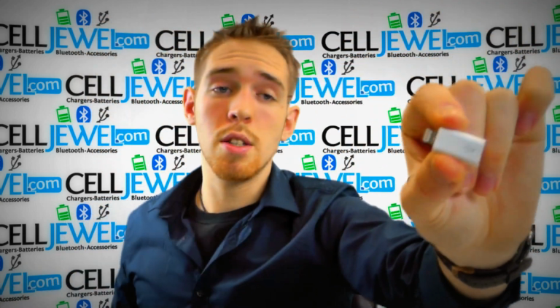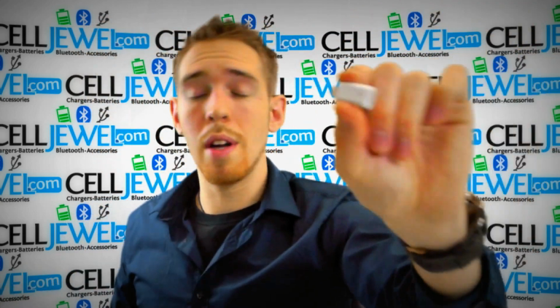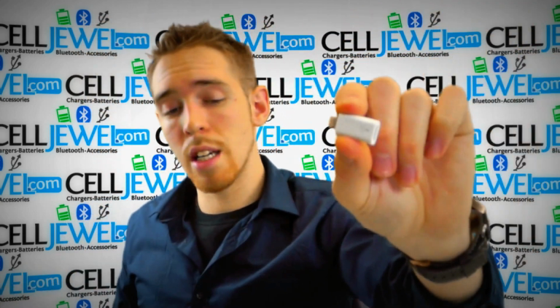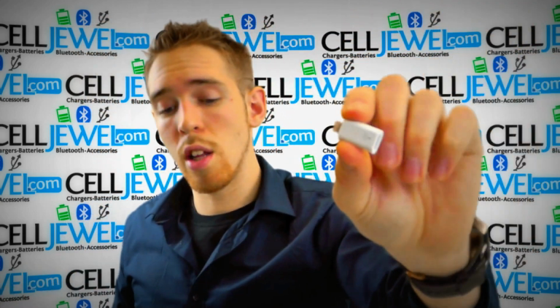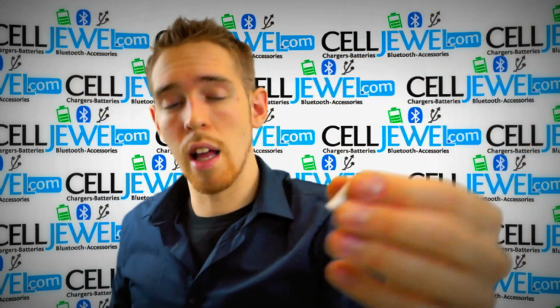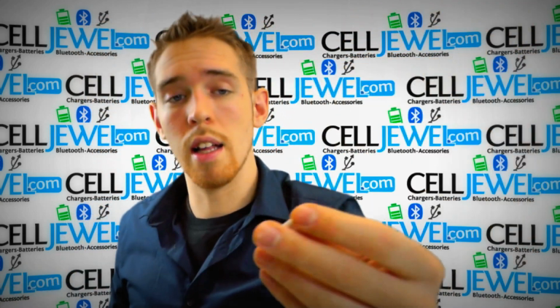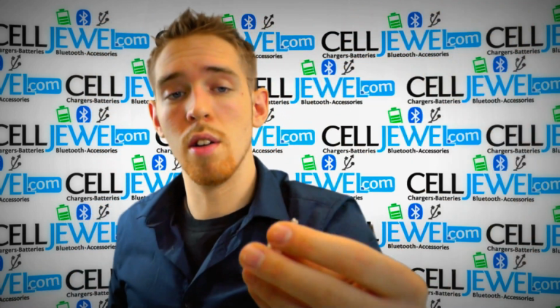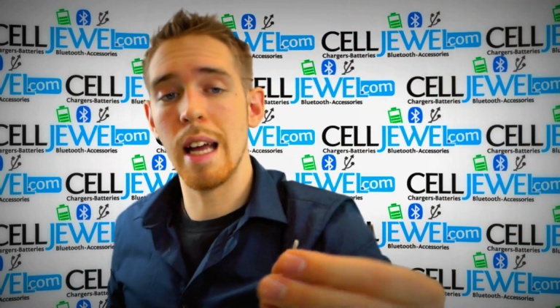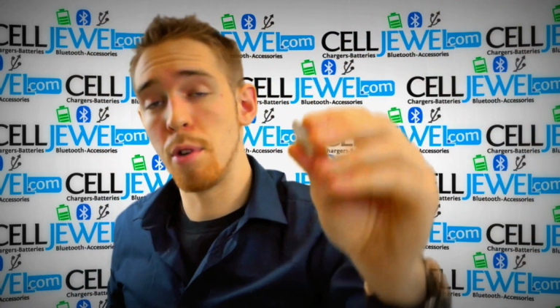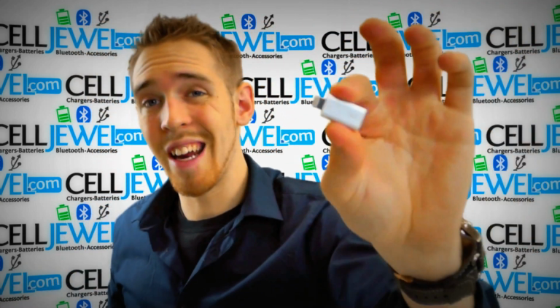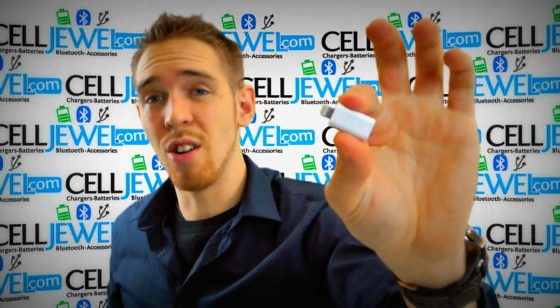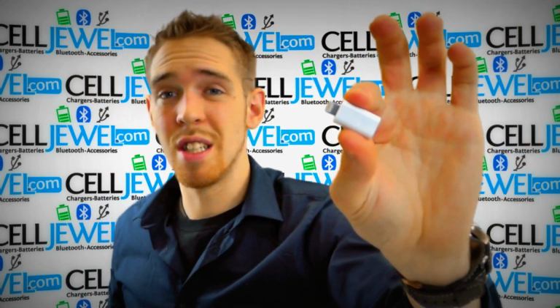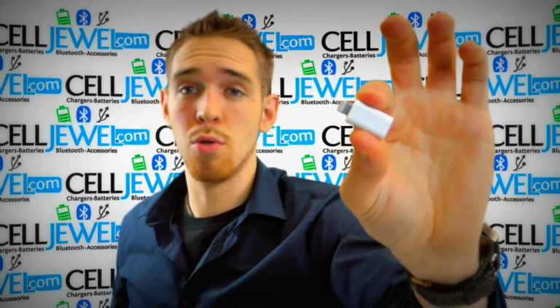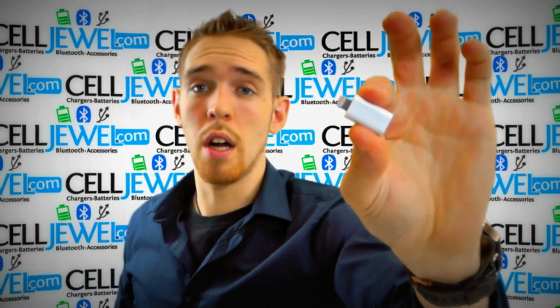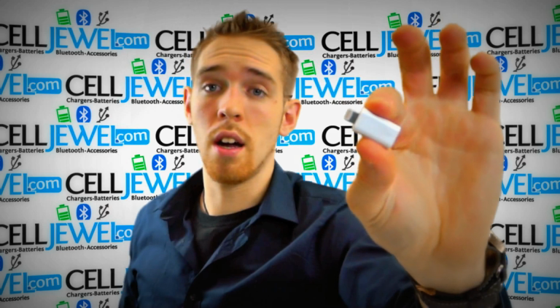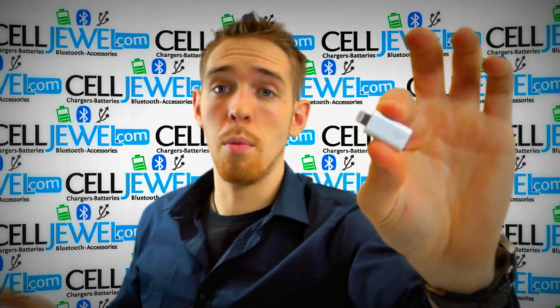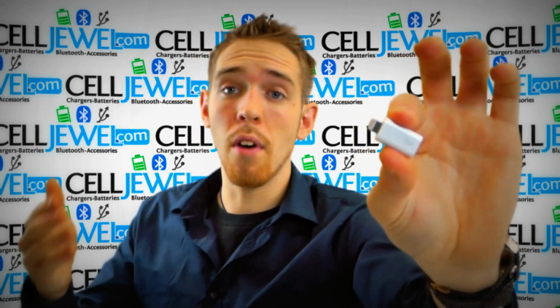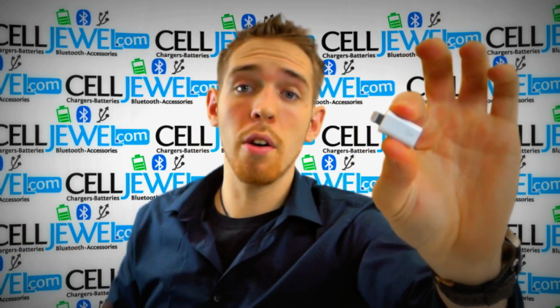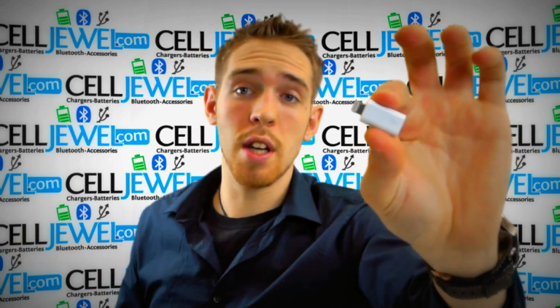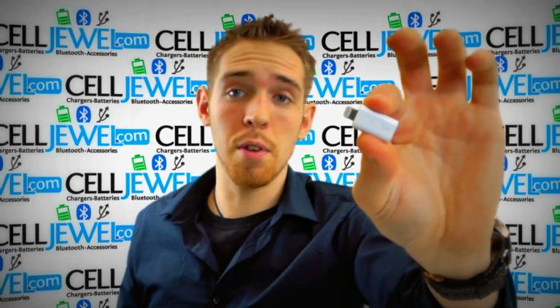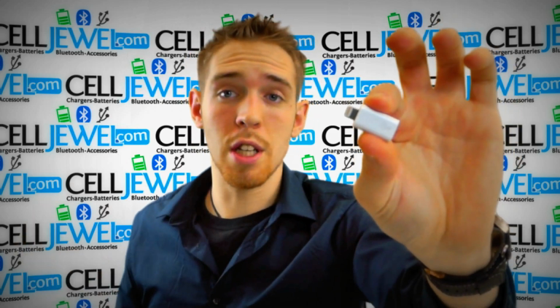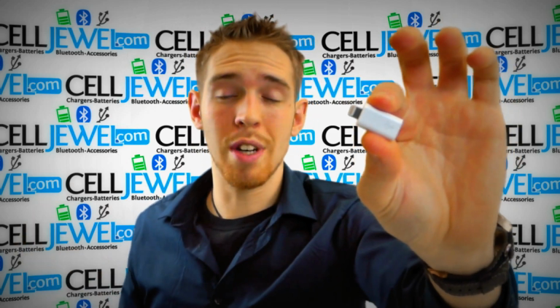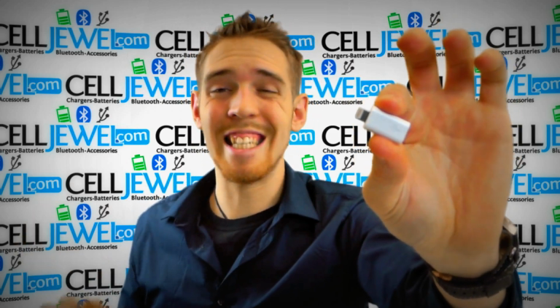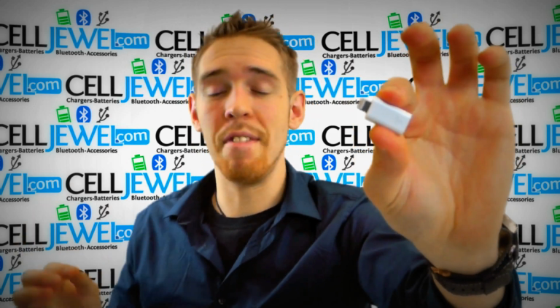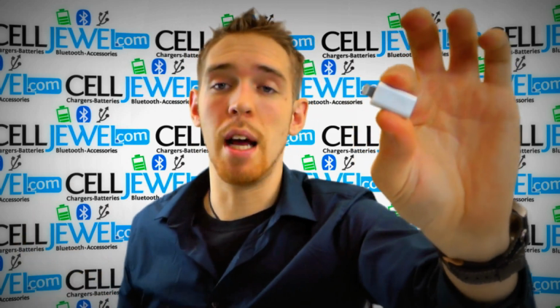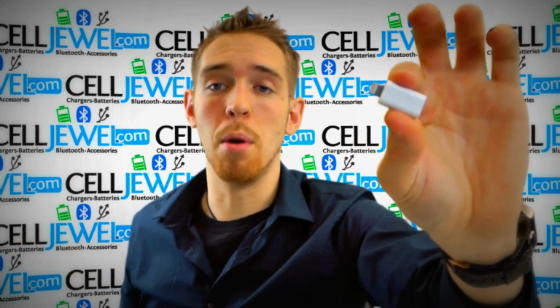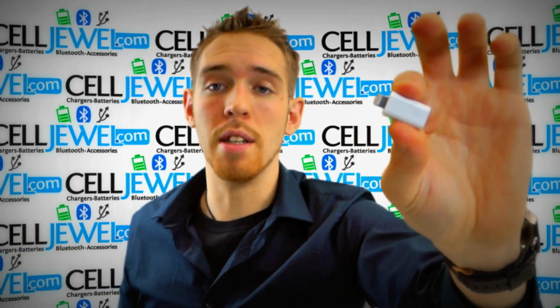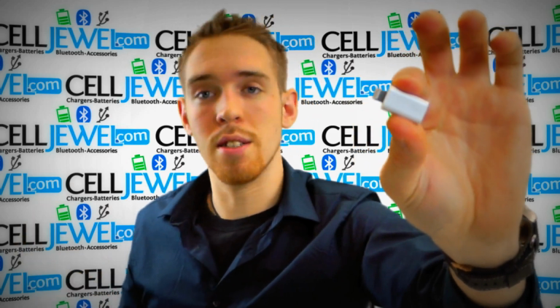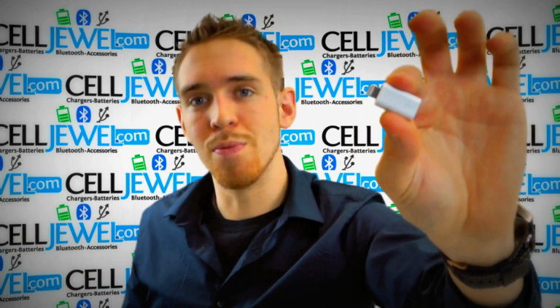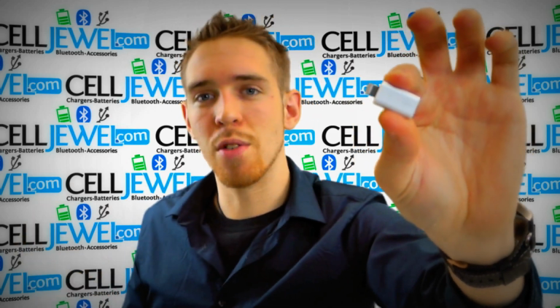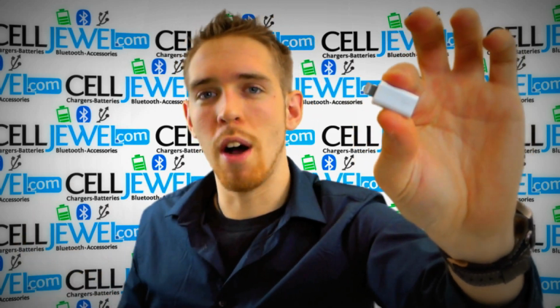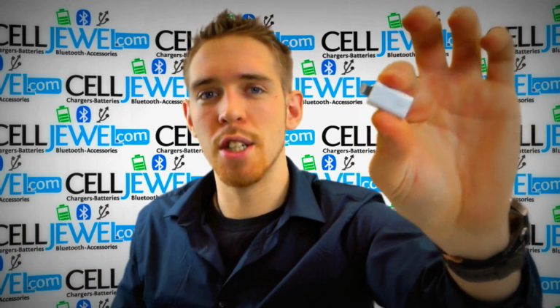So it's a good little adapter. Get it on celljule.com — we have all your cell phone accessory needs at phenomenal prices. Thanks for watching.